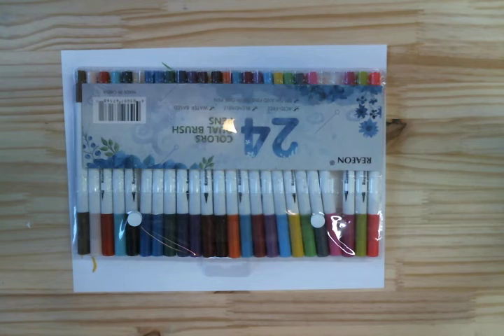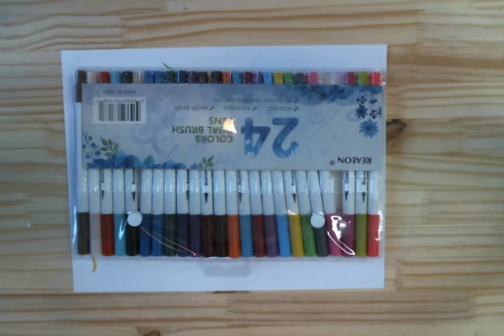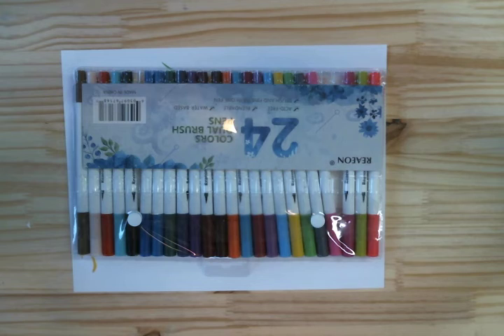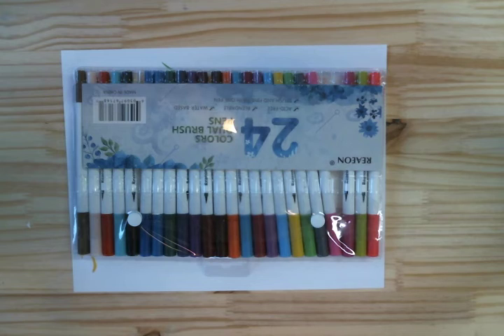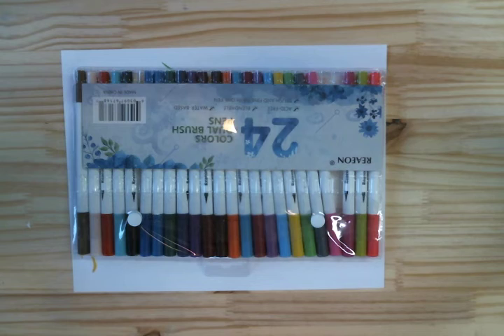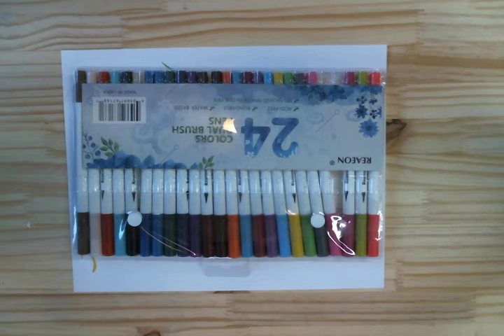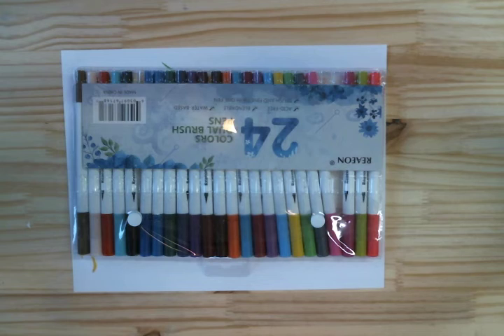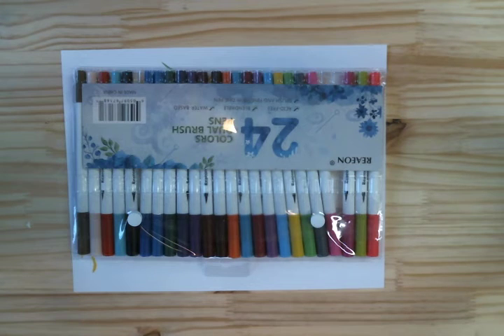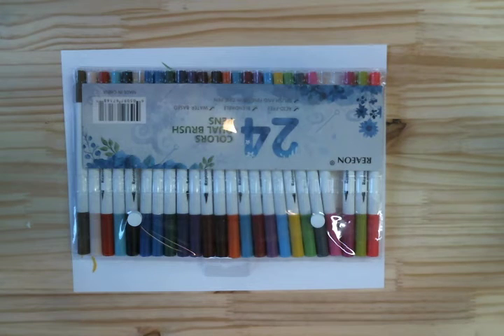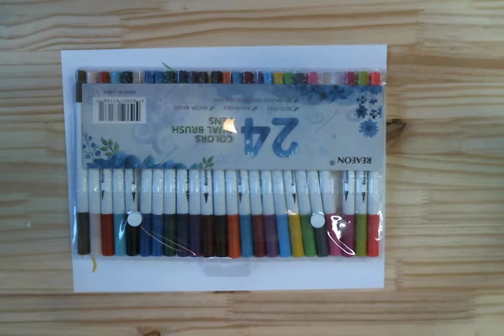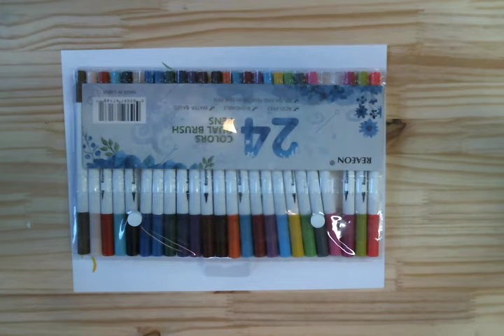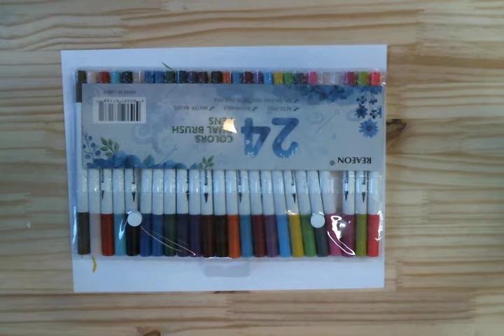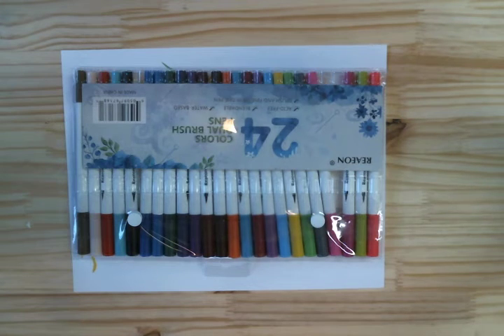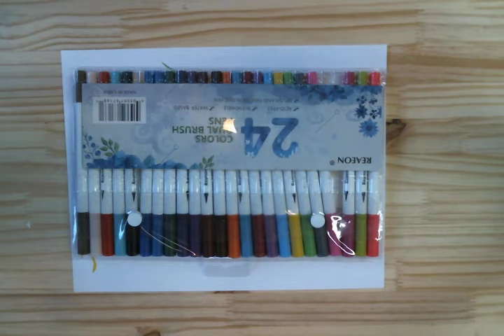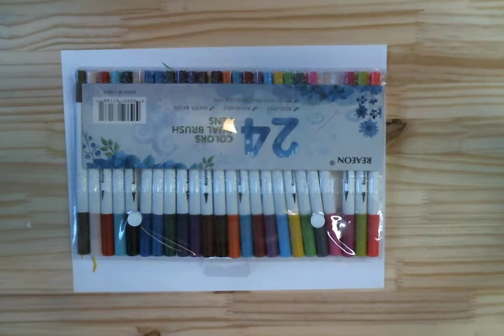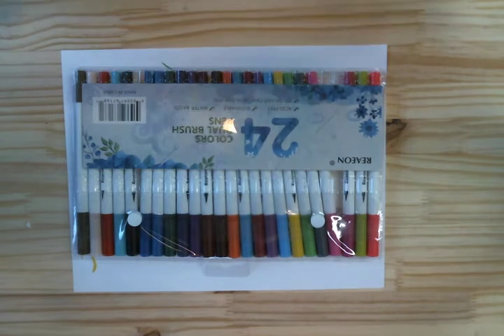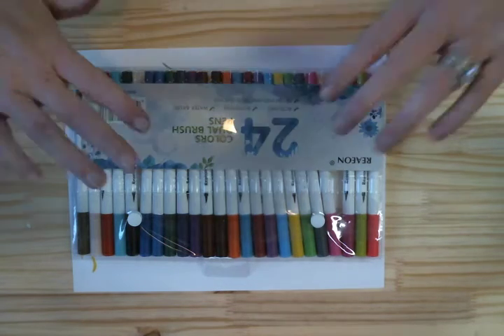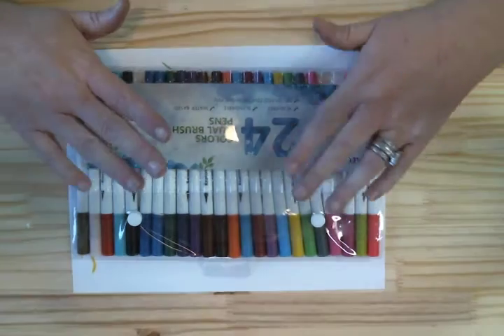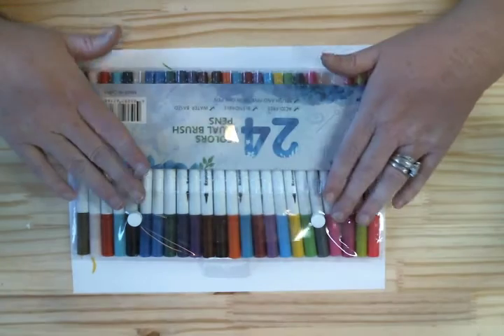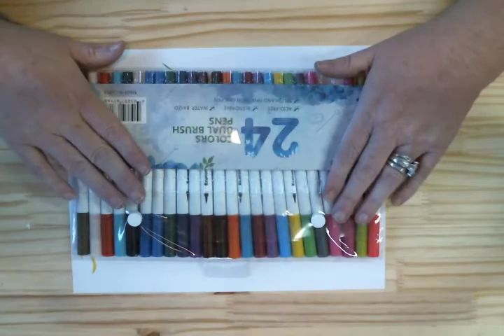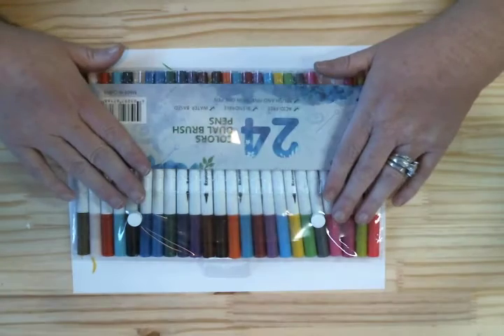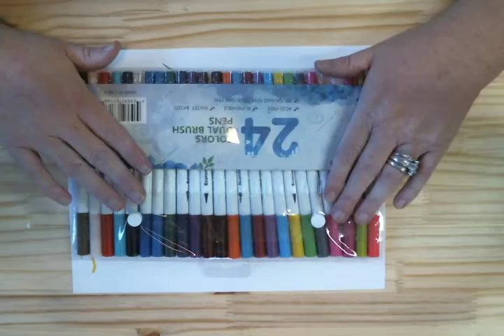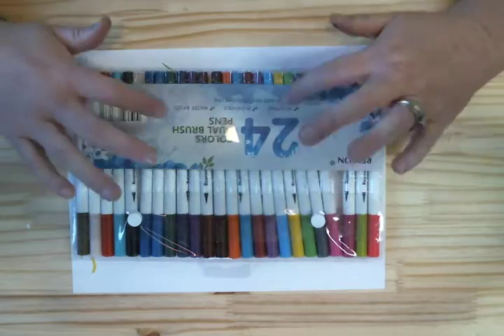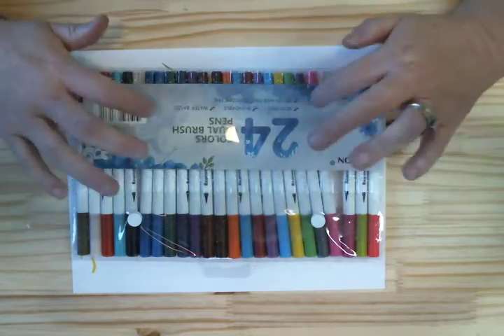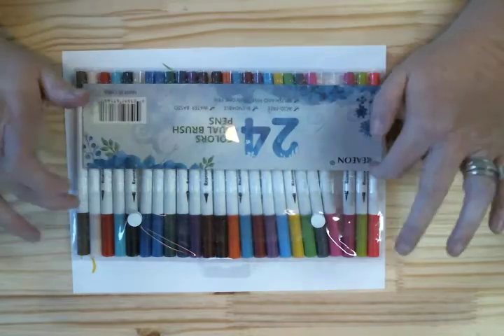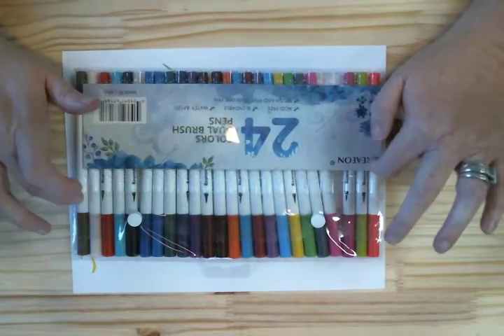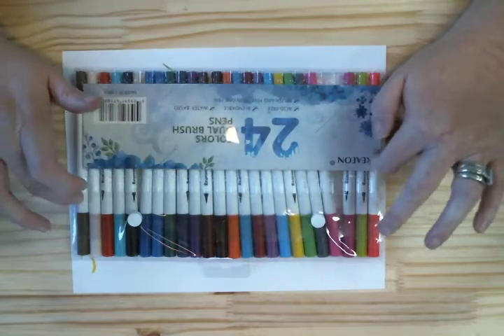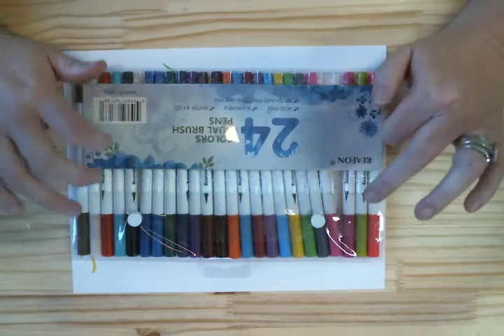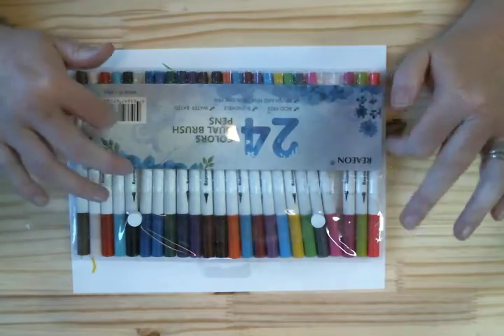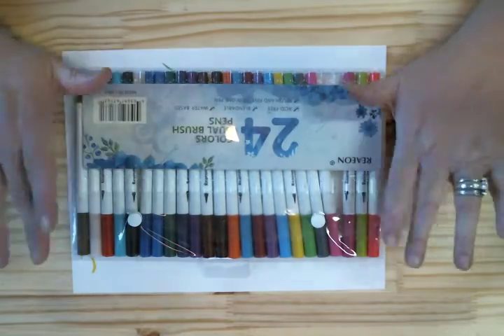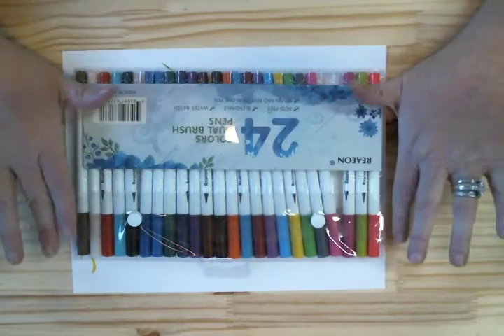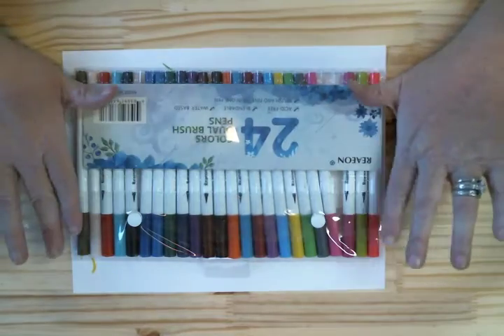Hello, welcome to Angie's Craft Corner. Today we are going to do a review on the Colorado brush pens I got.